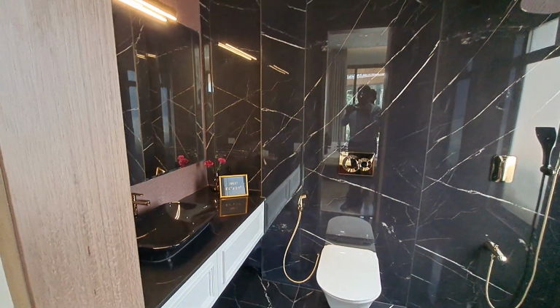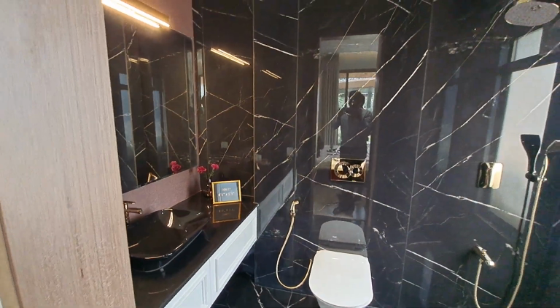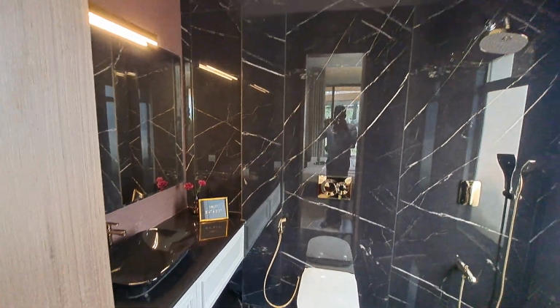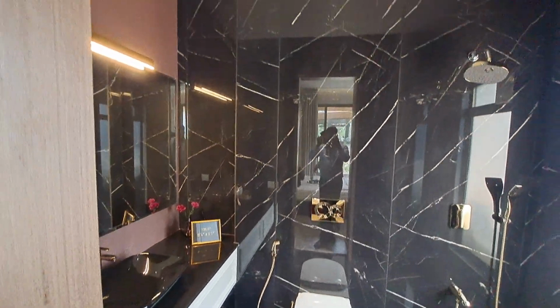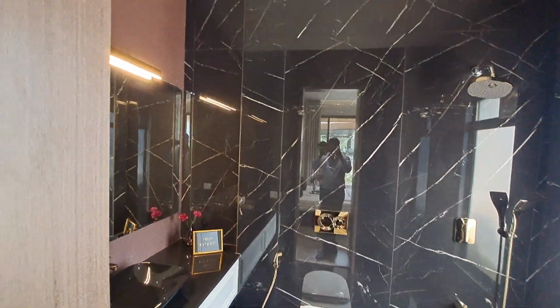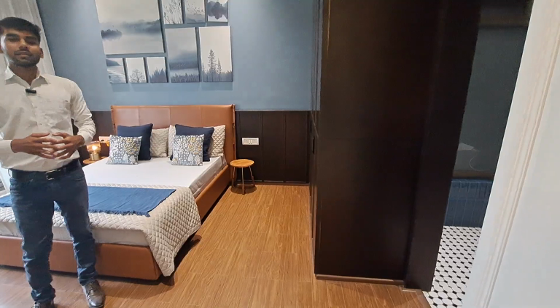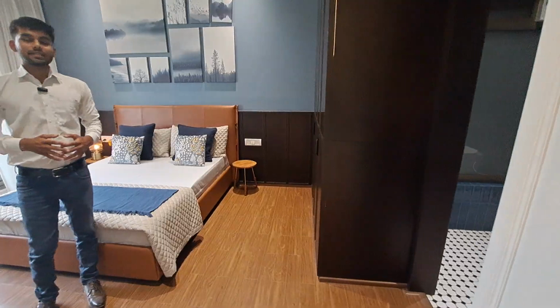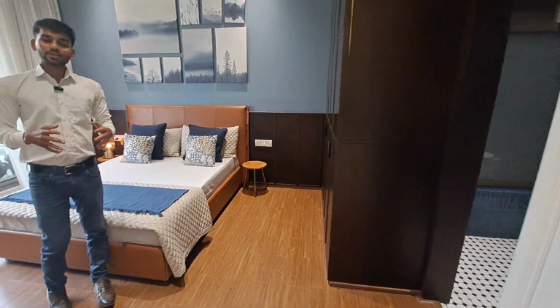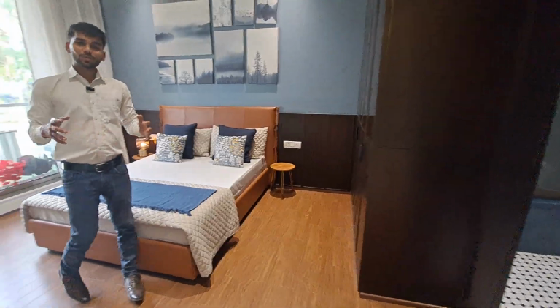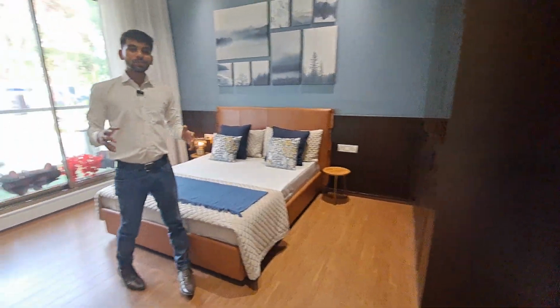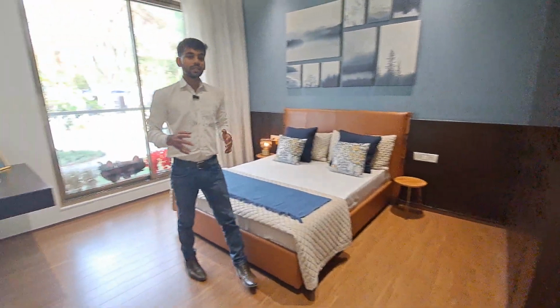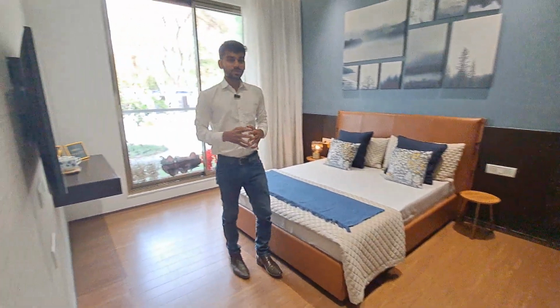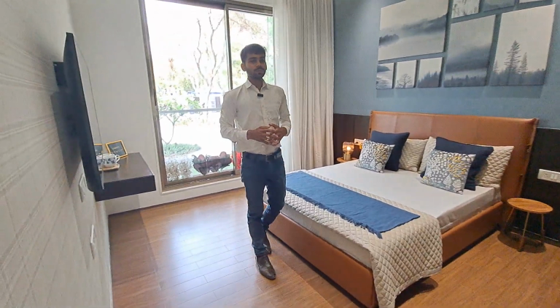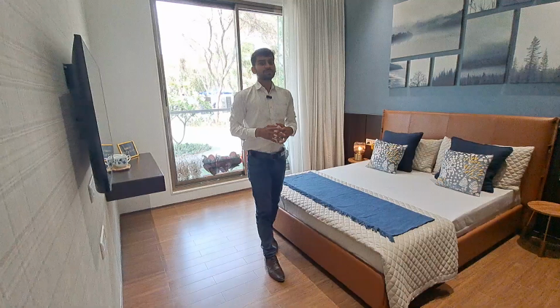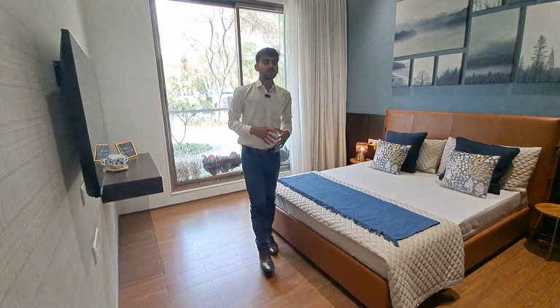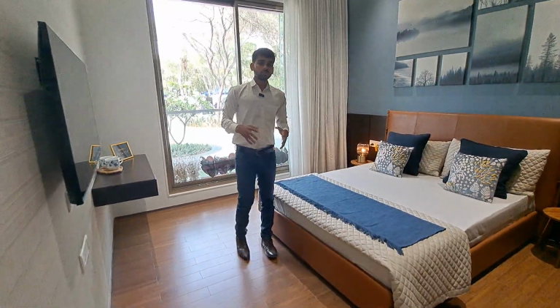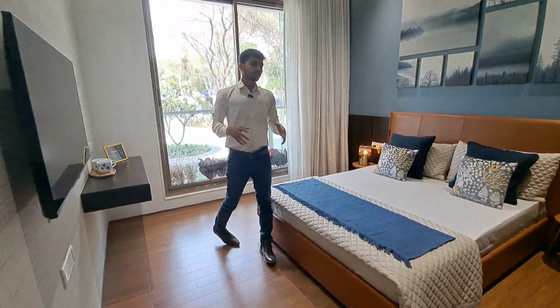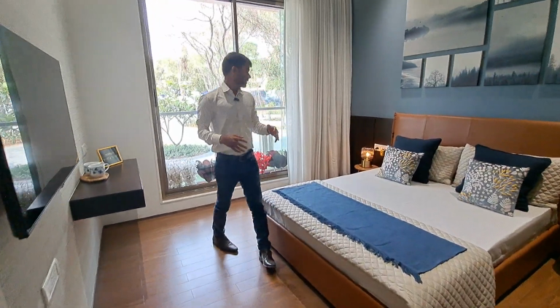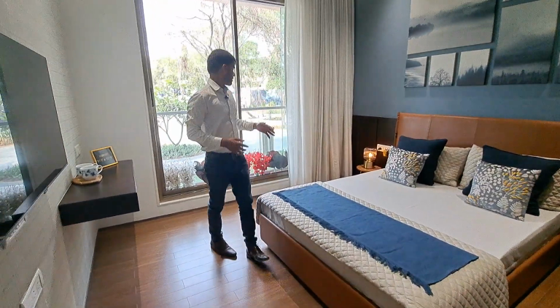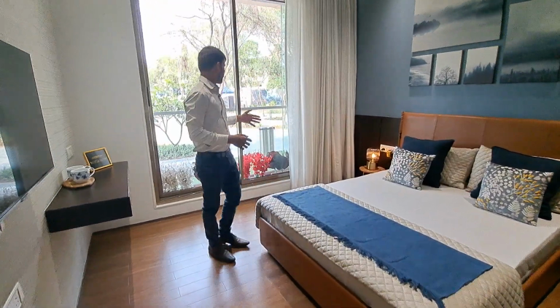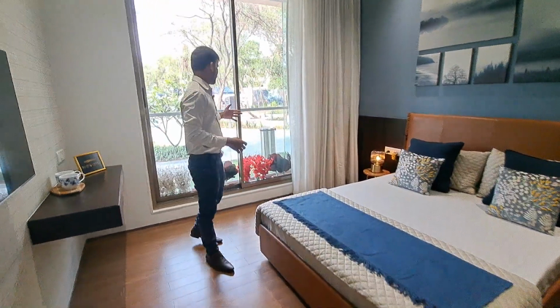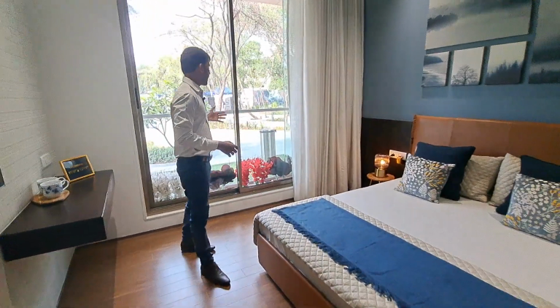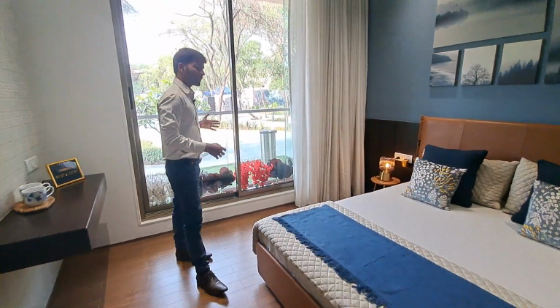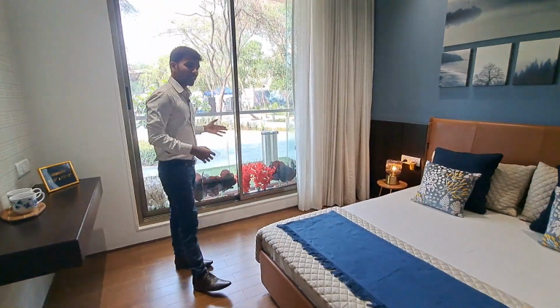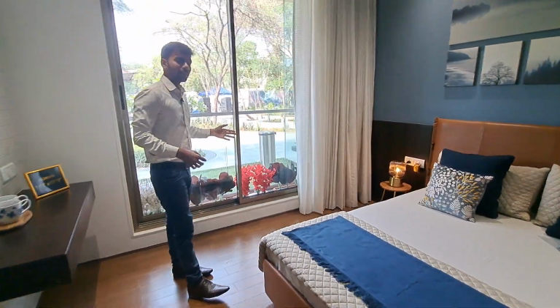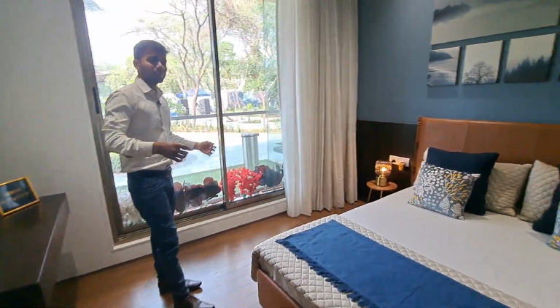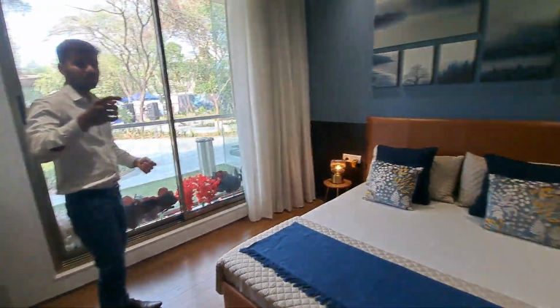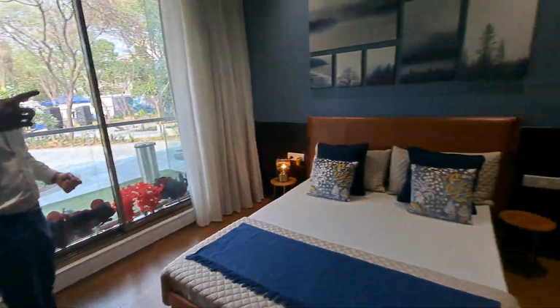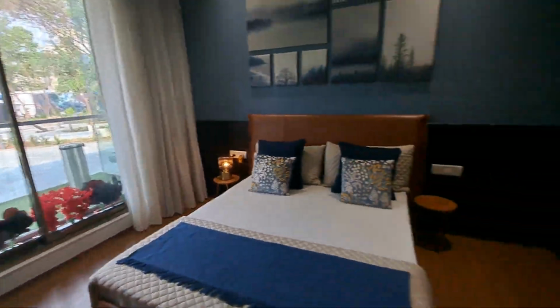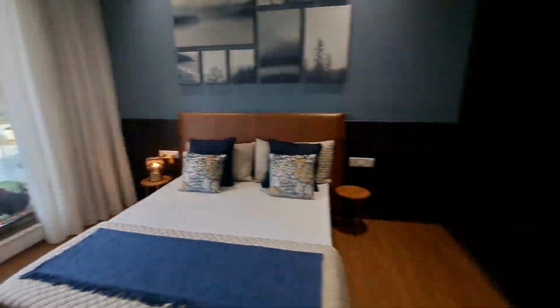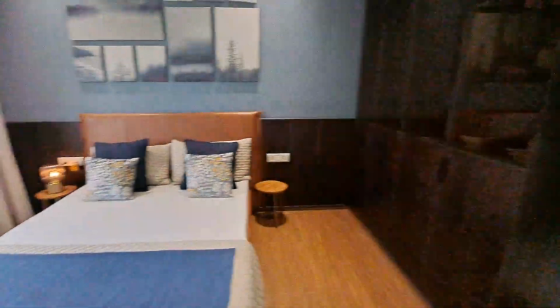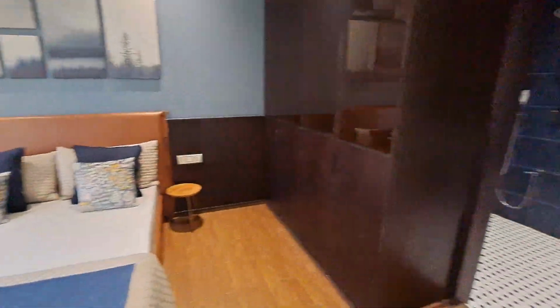And this is your beautiful guest bedroom, which is spacious with a standing balcony and an attached washroom.